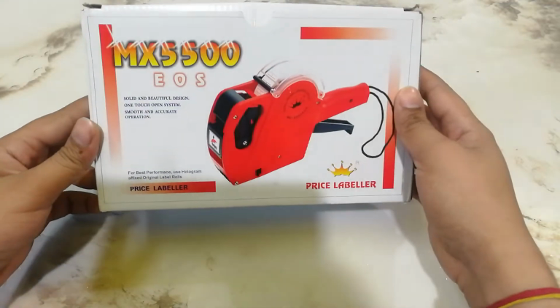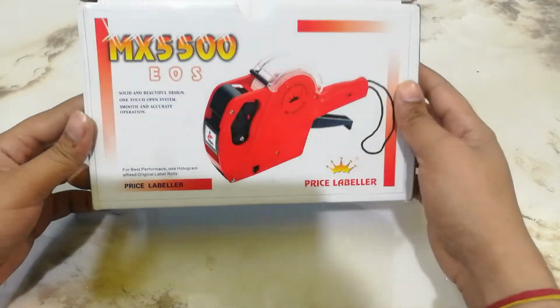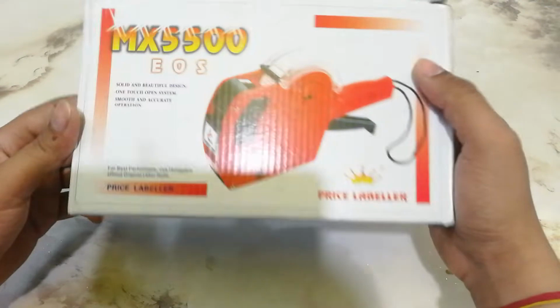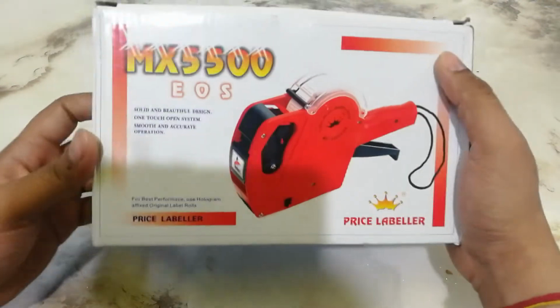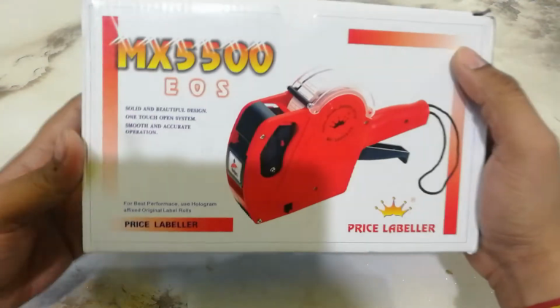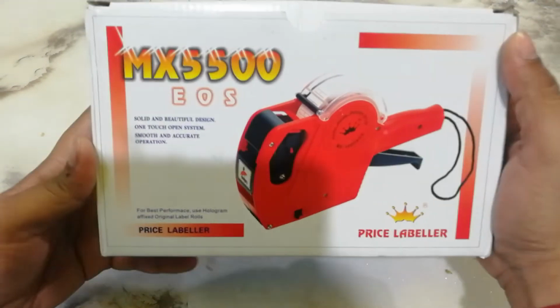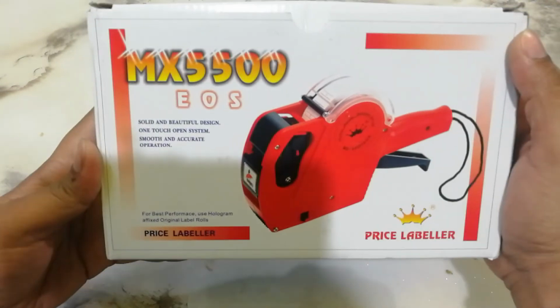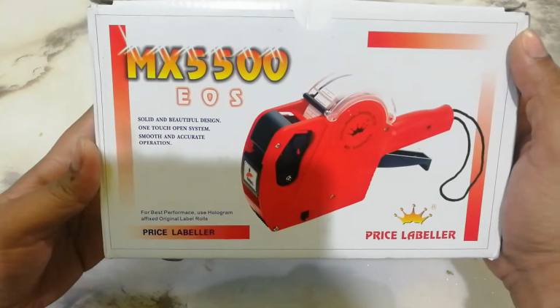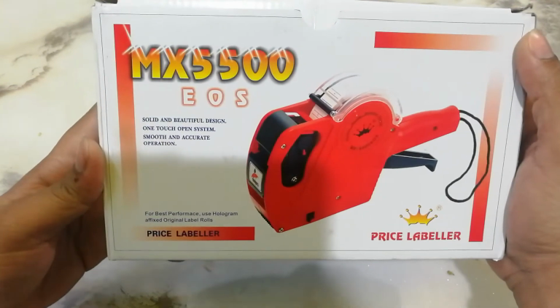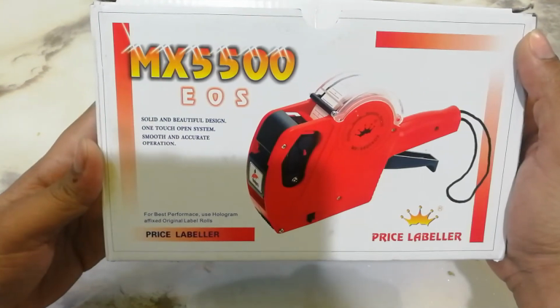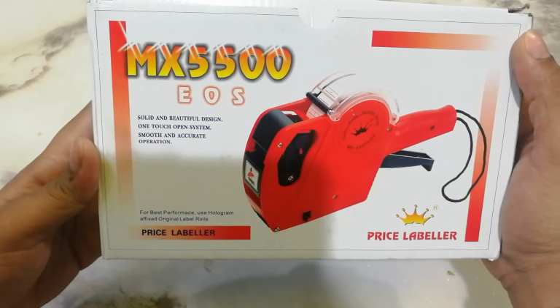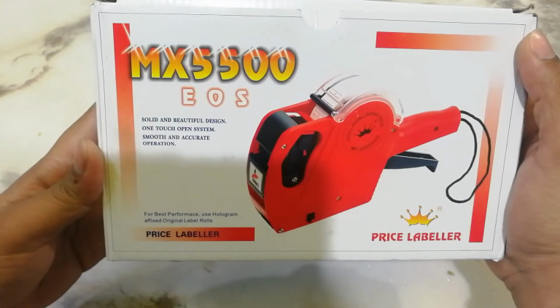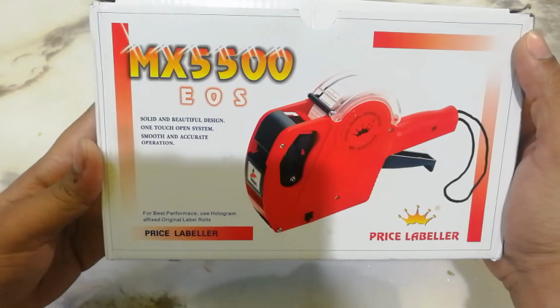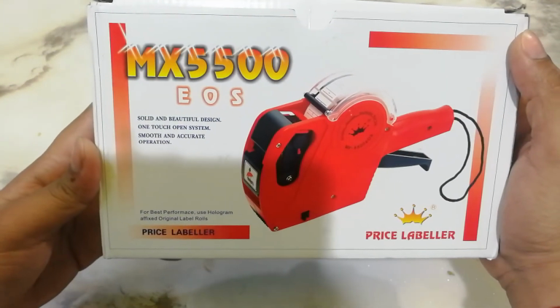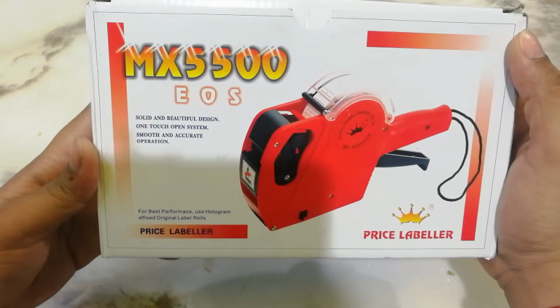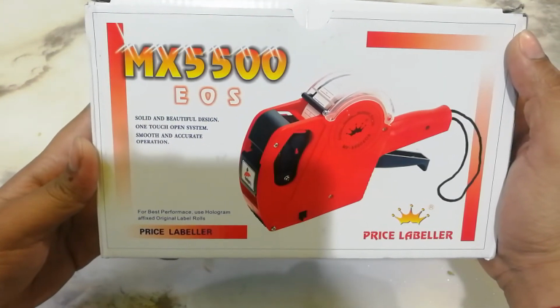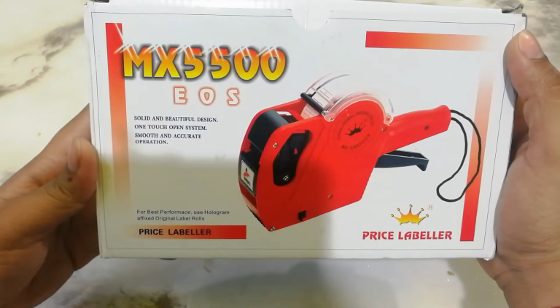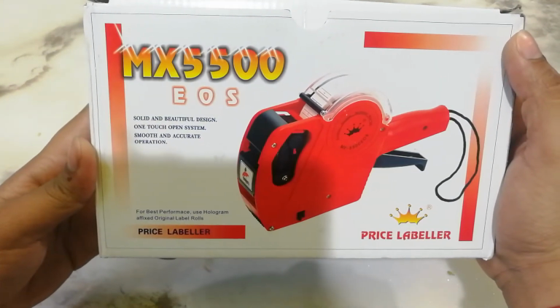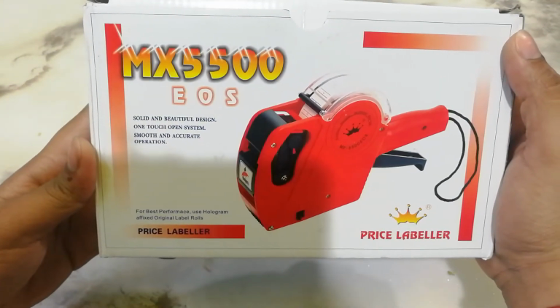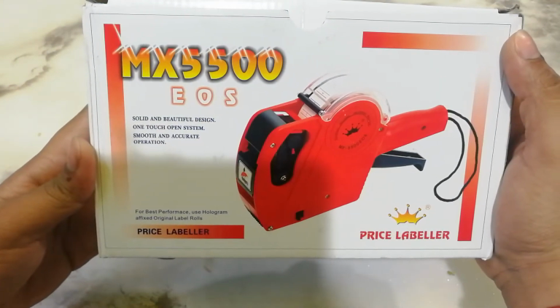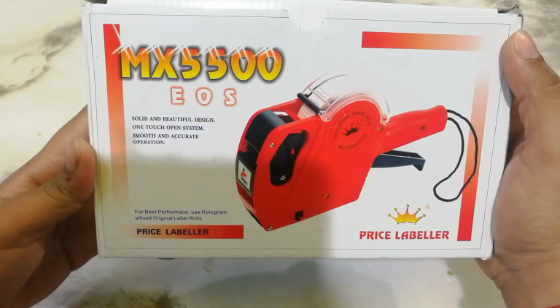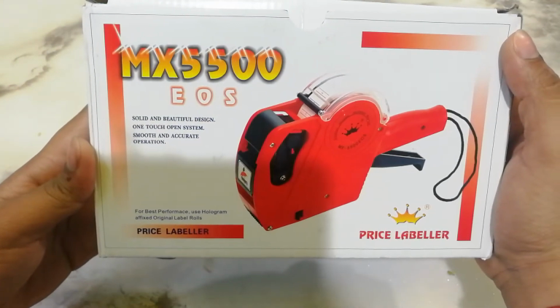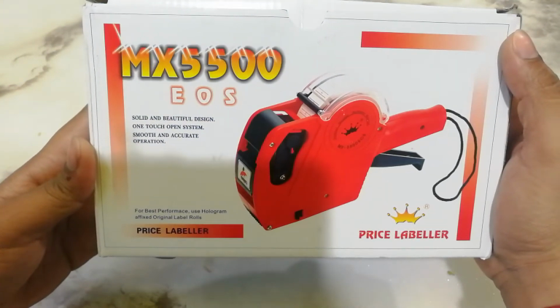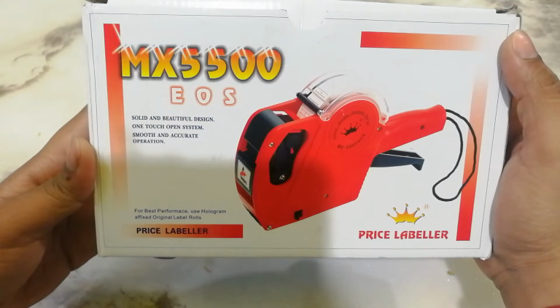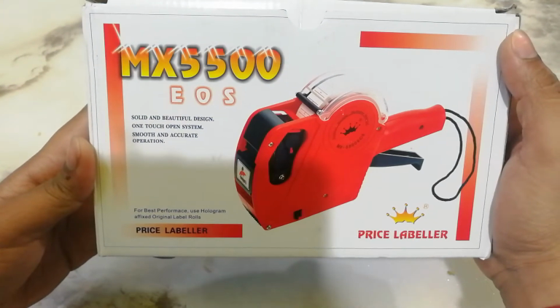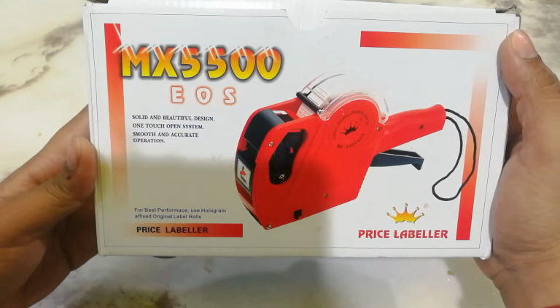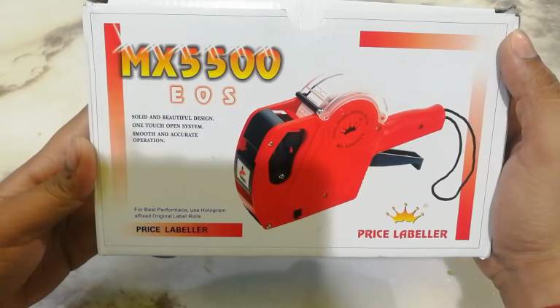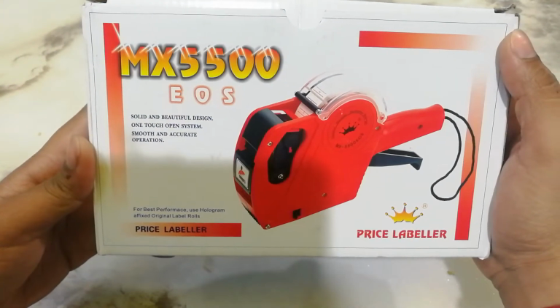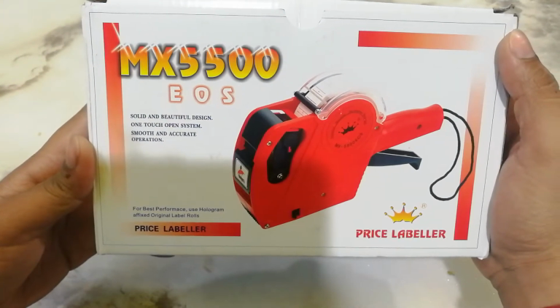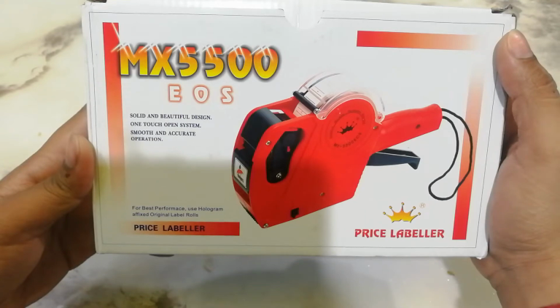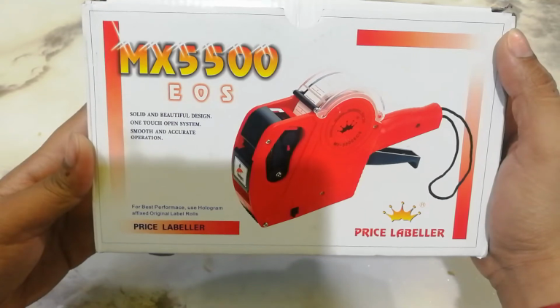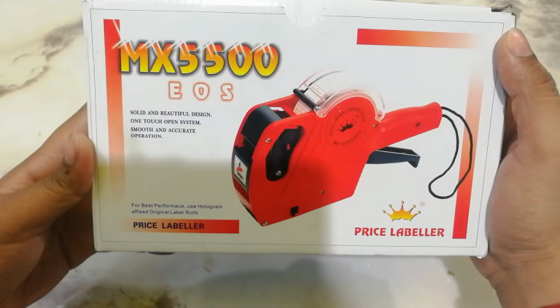Let's see it from the front. This is a solid and beautiful design with a one-touch open system, smooth and accurate operation.